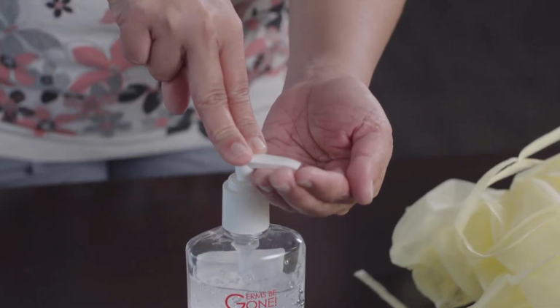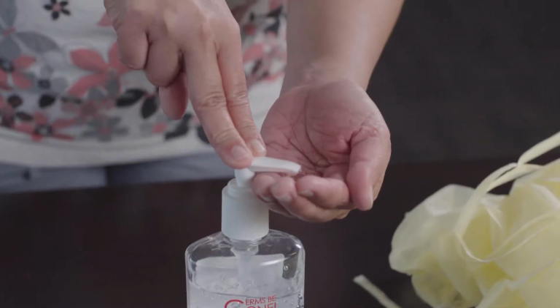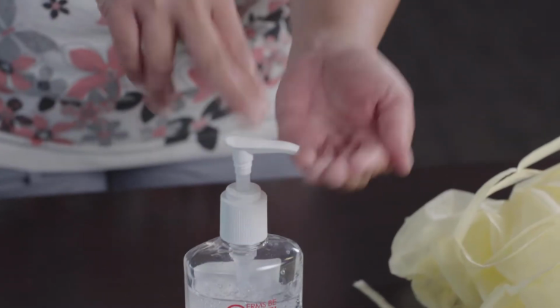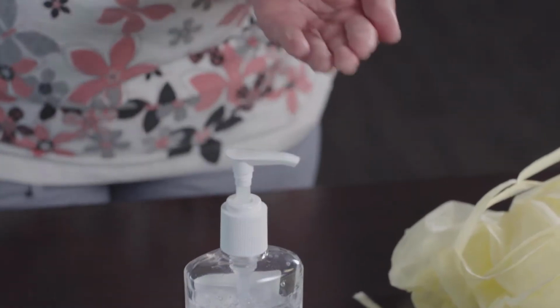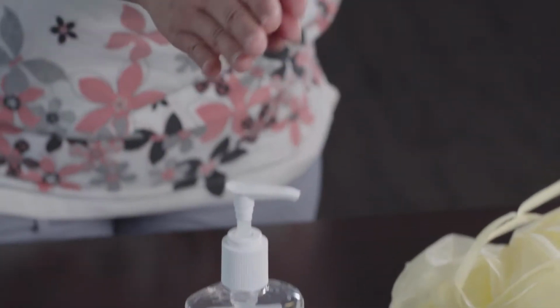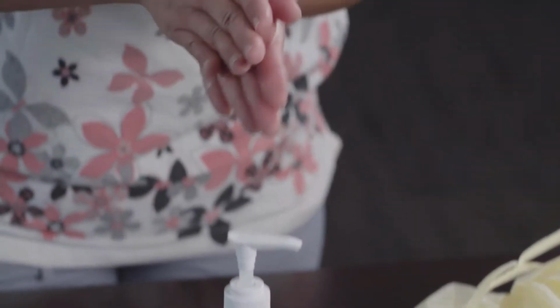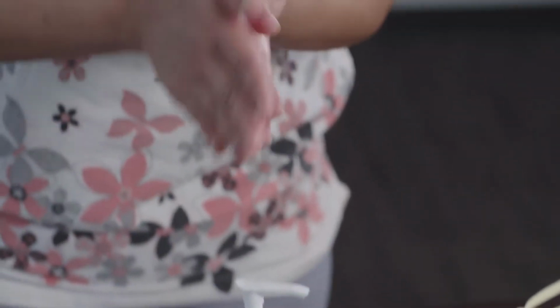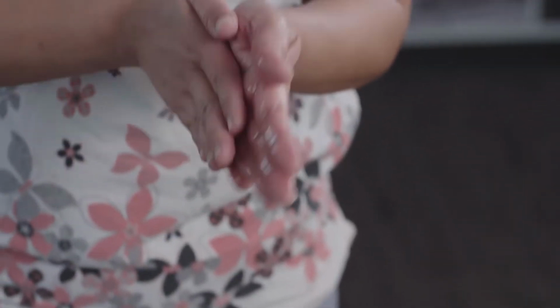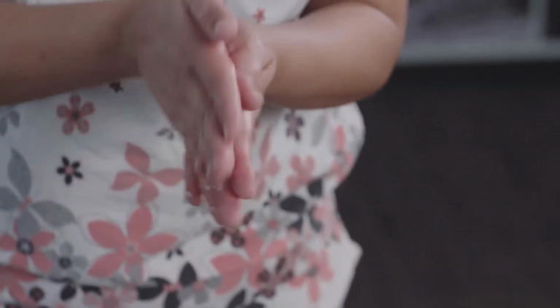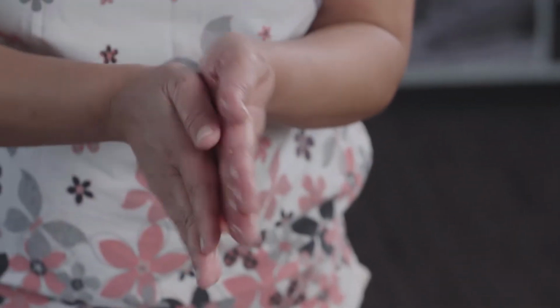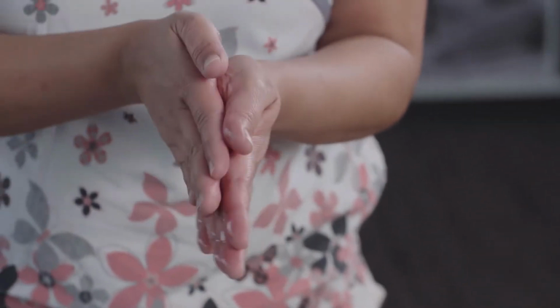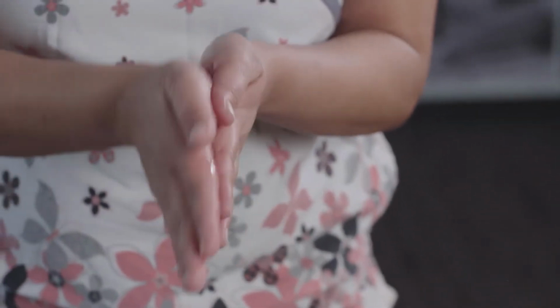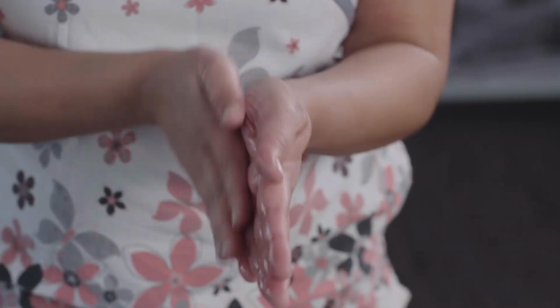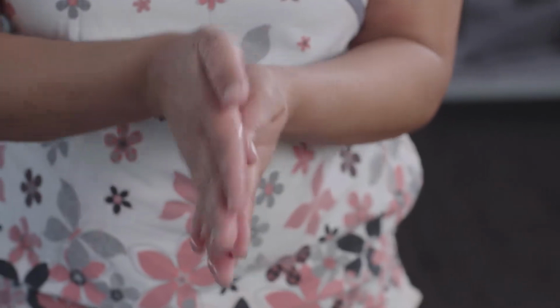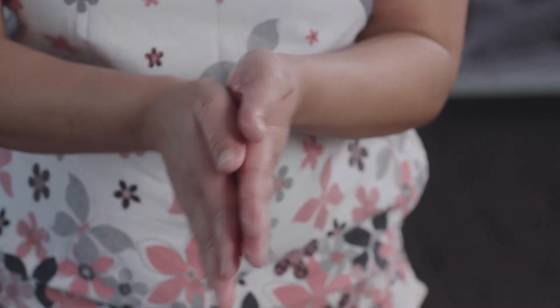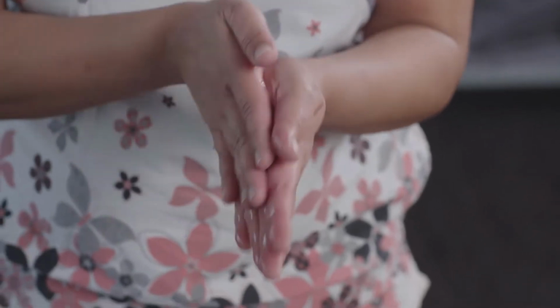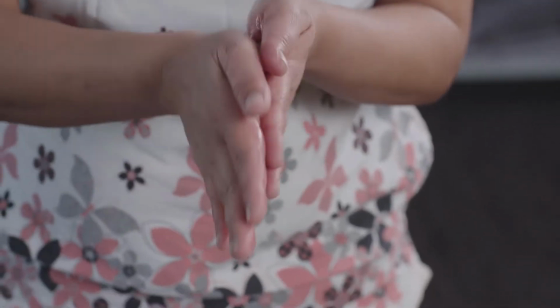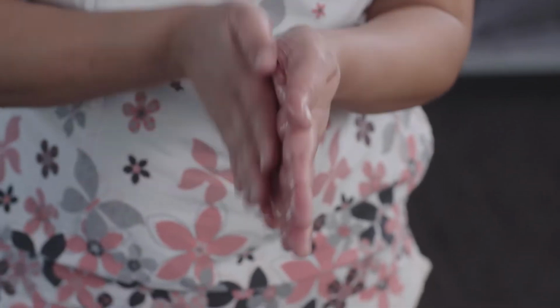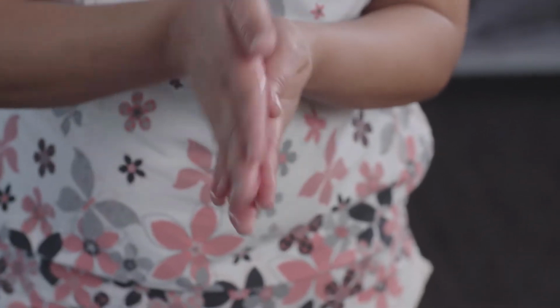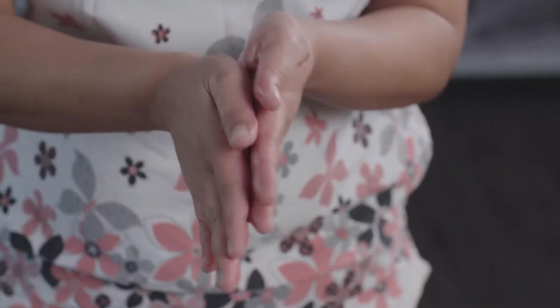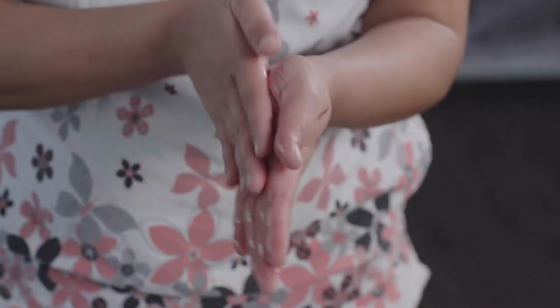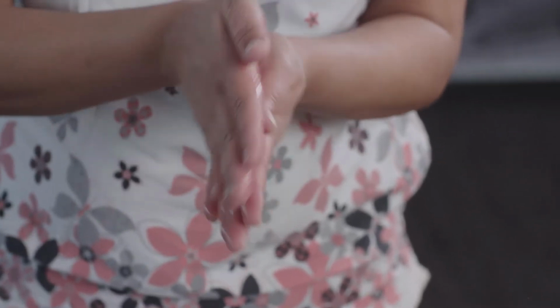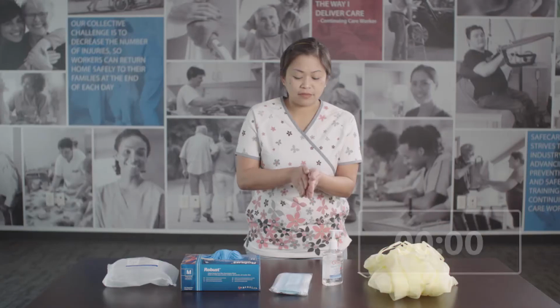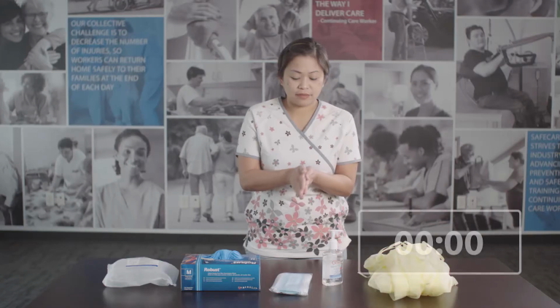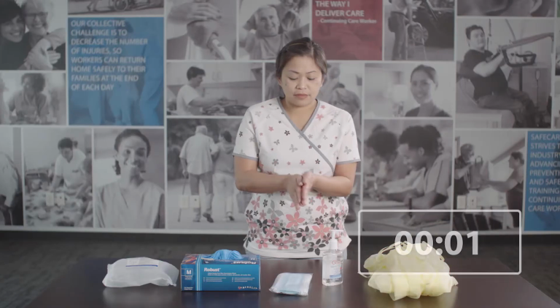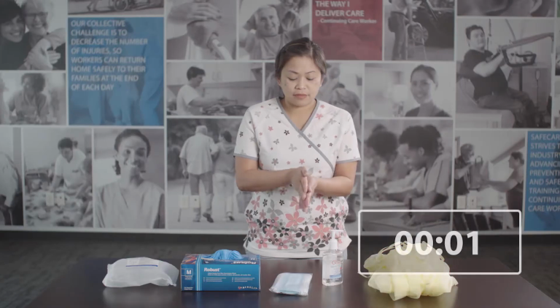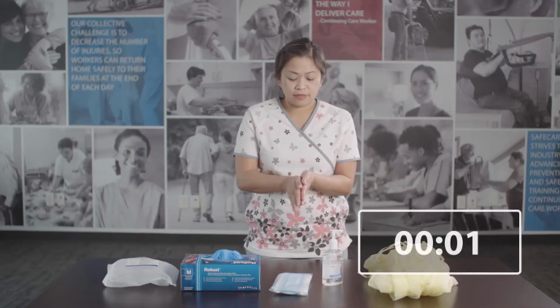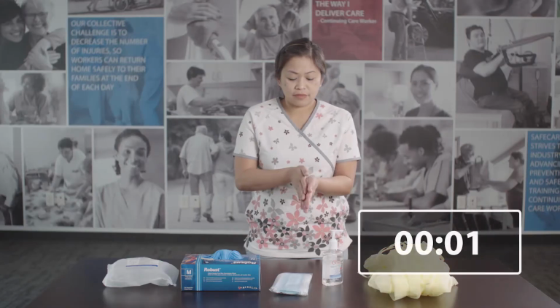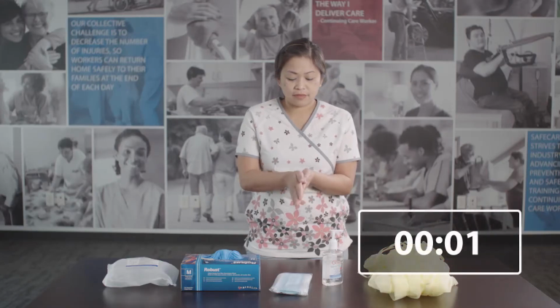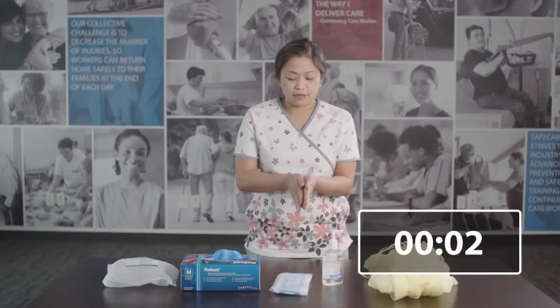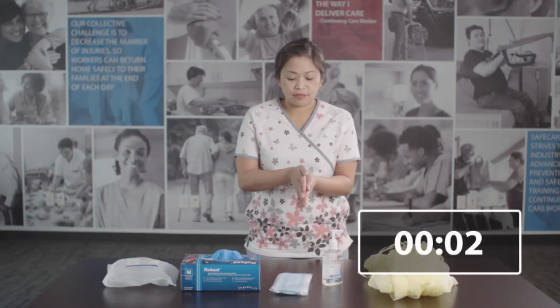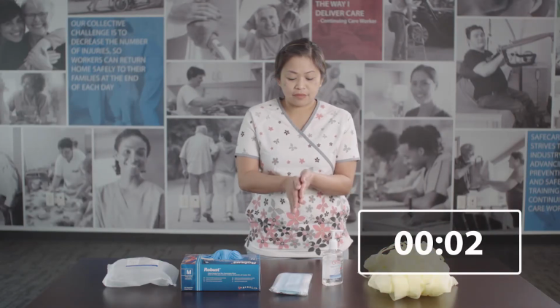First, perform hand hygiene using alcohol-based hand rub or washing your hands with soap and water for at least 20 seconds.